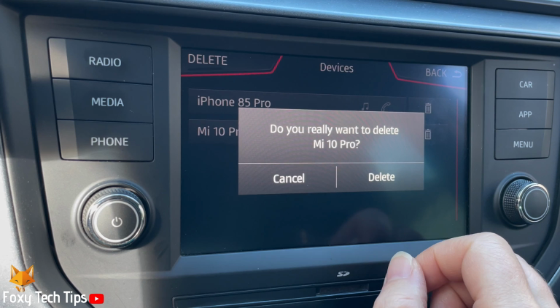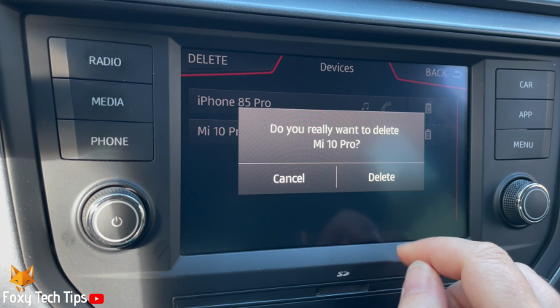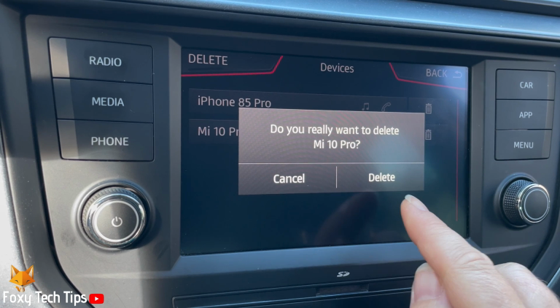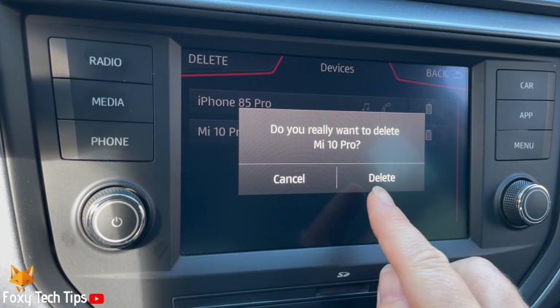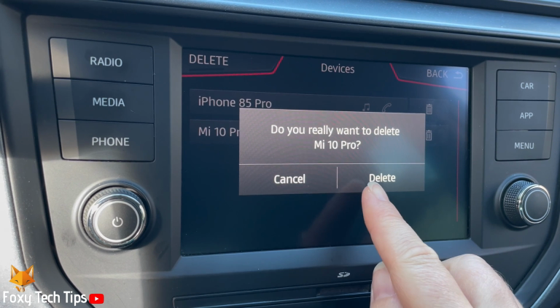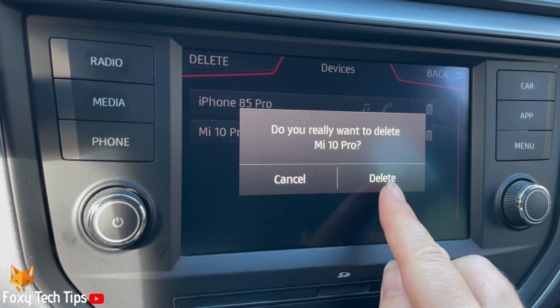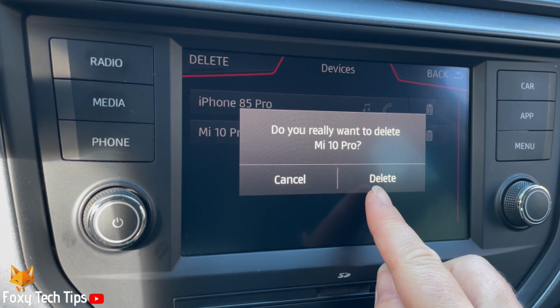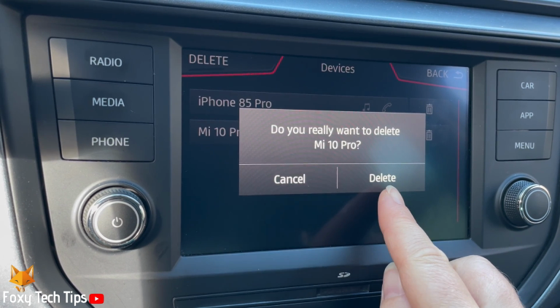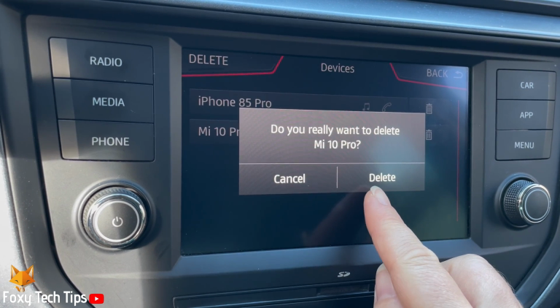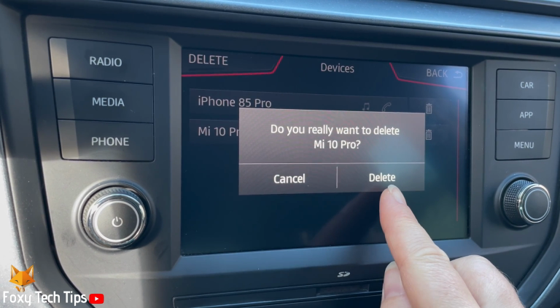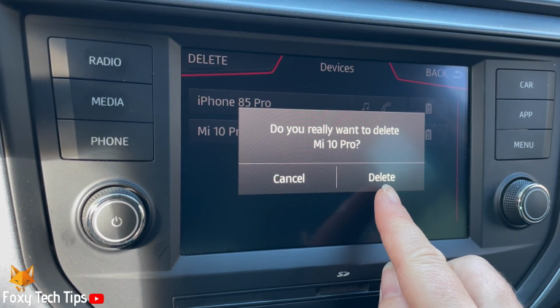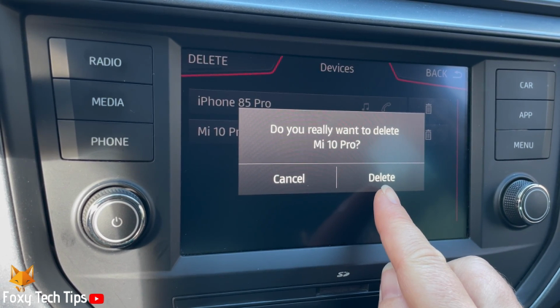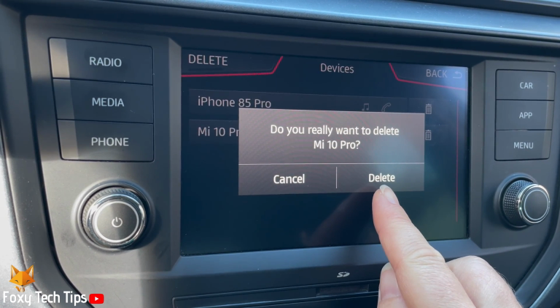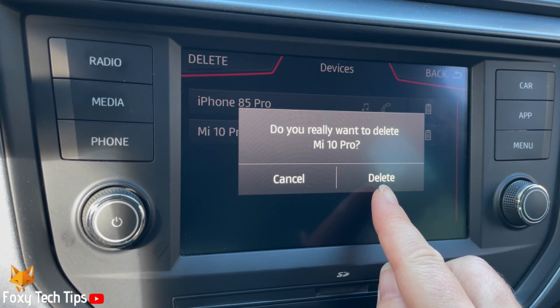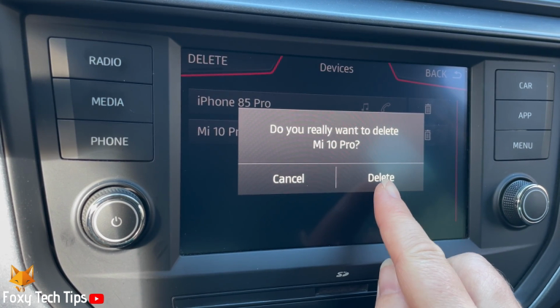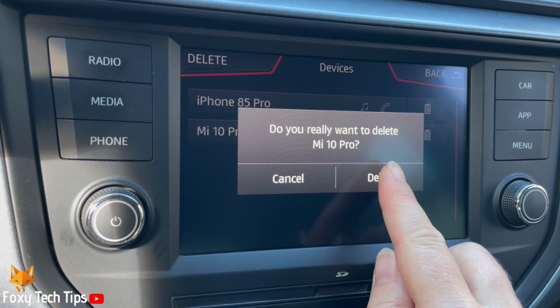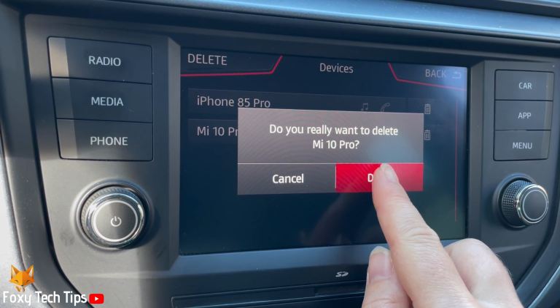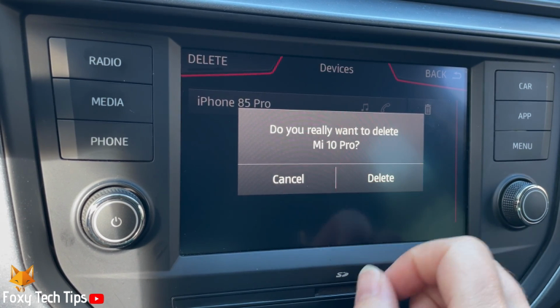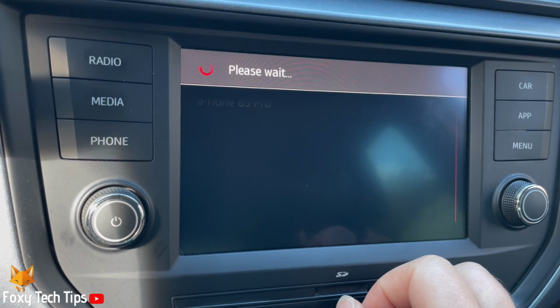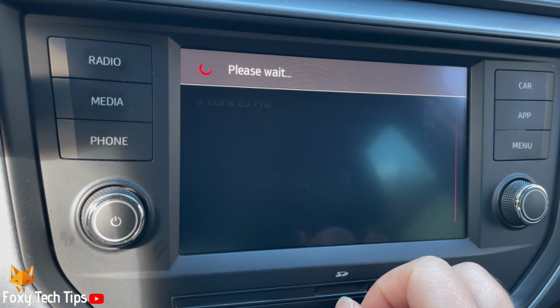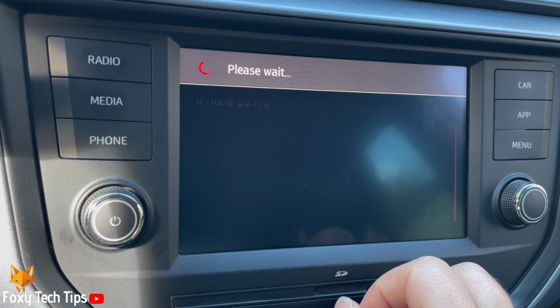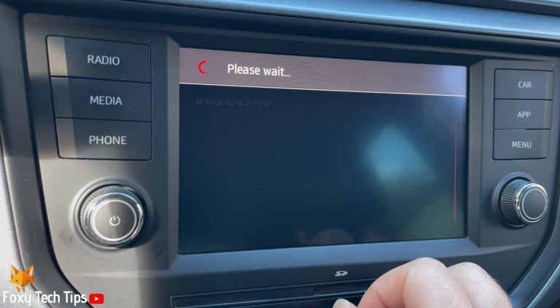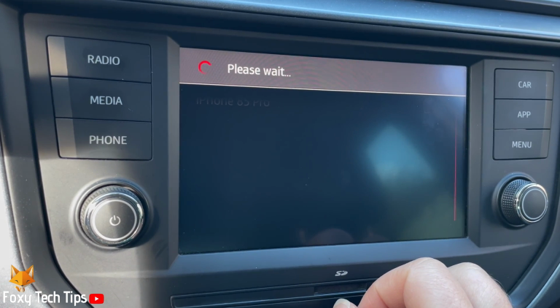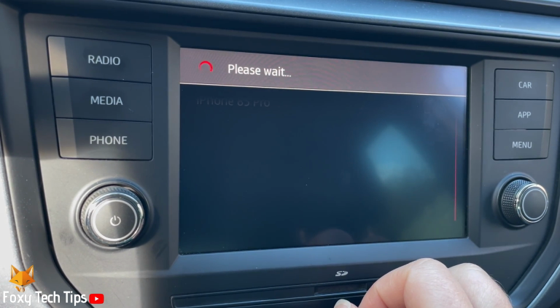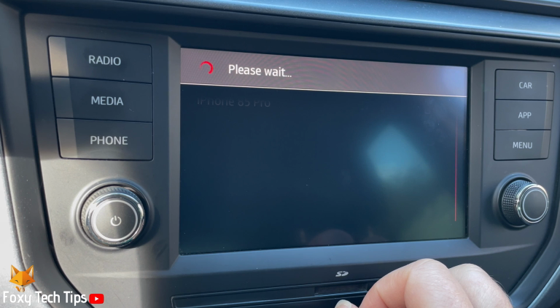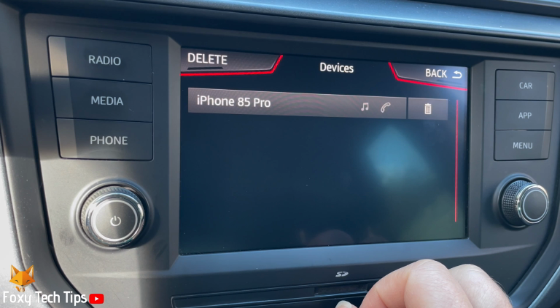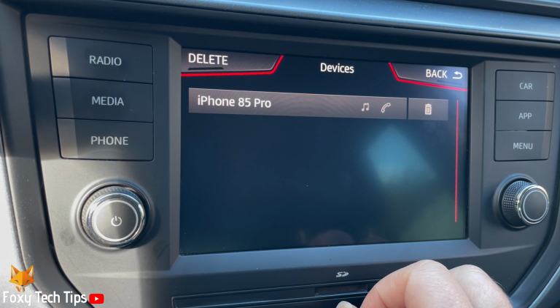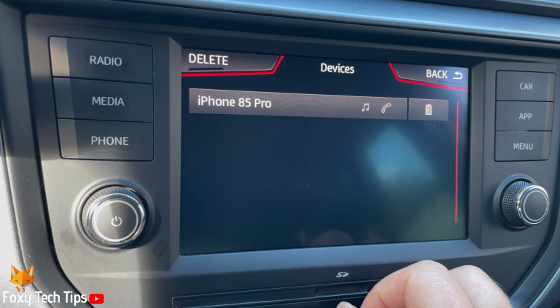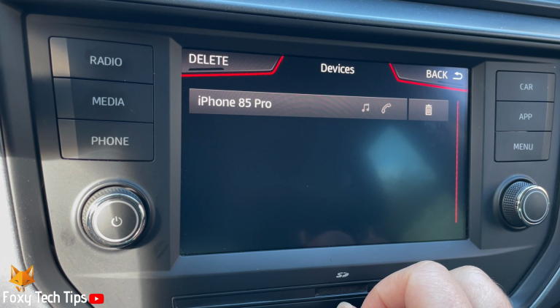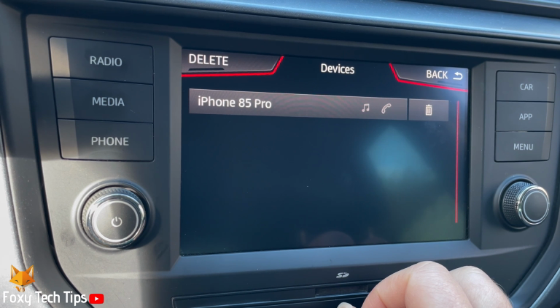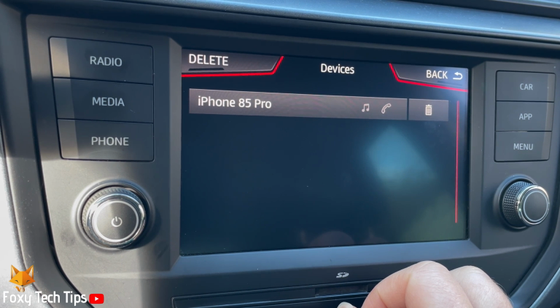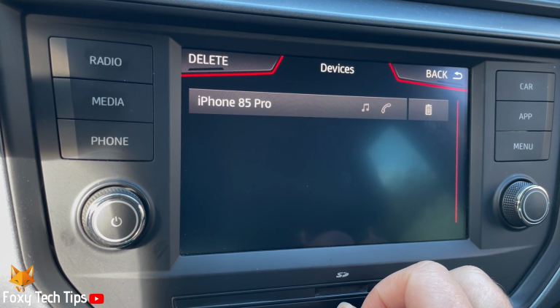Tap Delete on the popup. That Bluetooth device has now been unpaired.